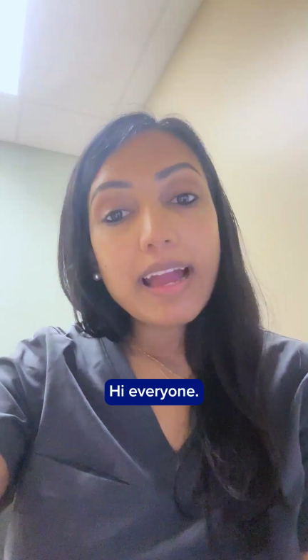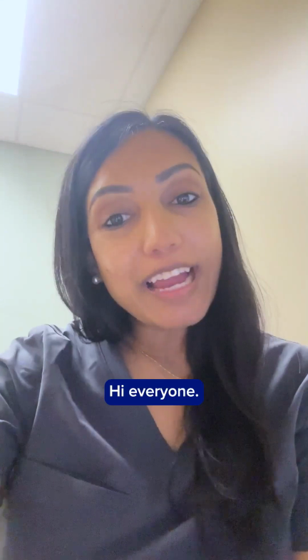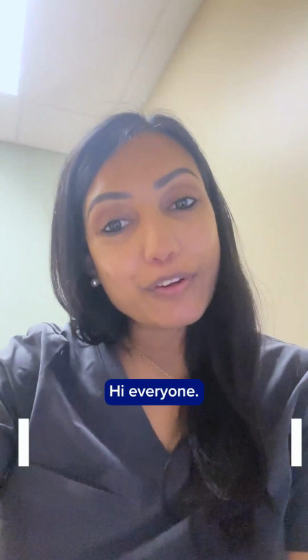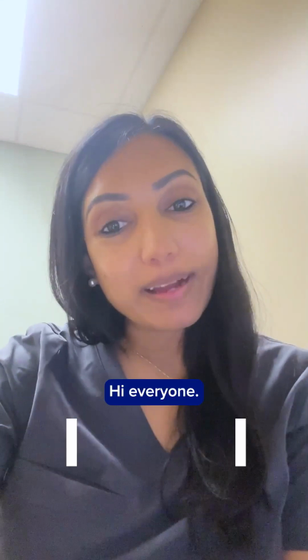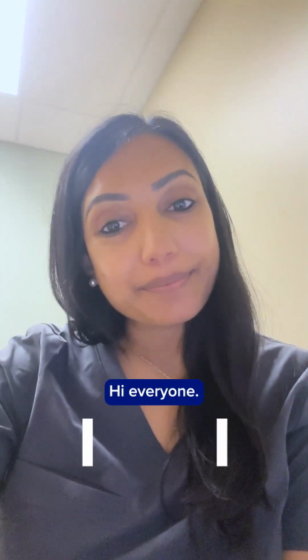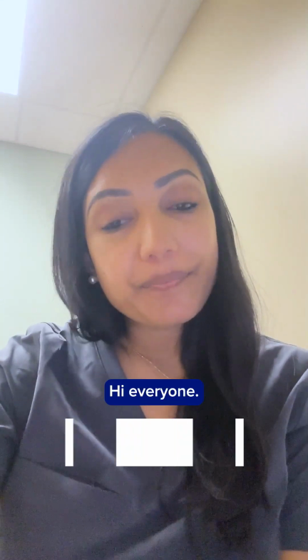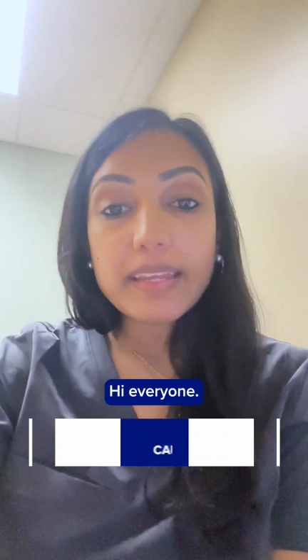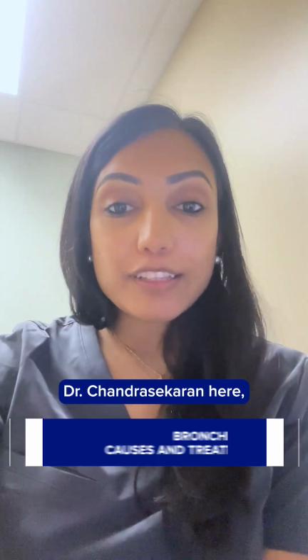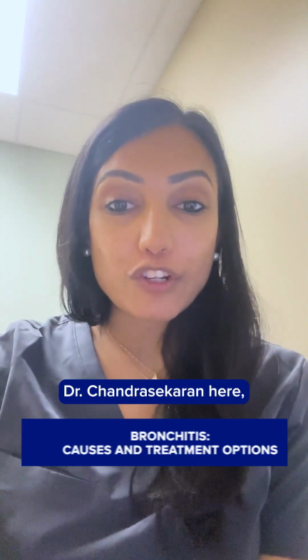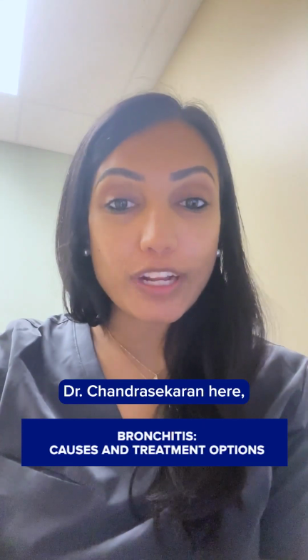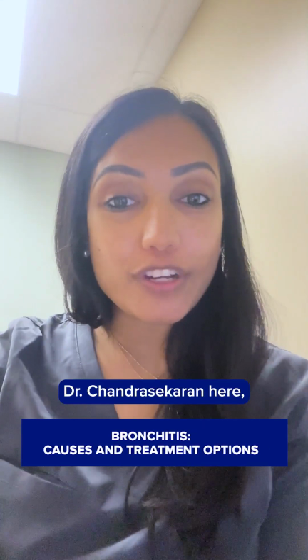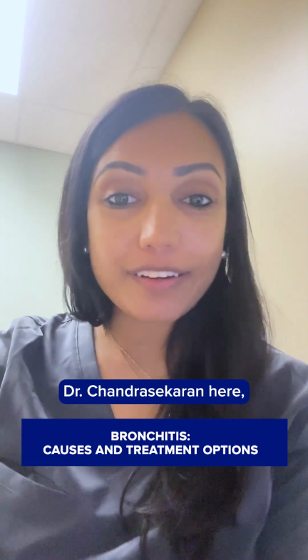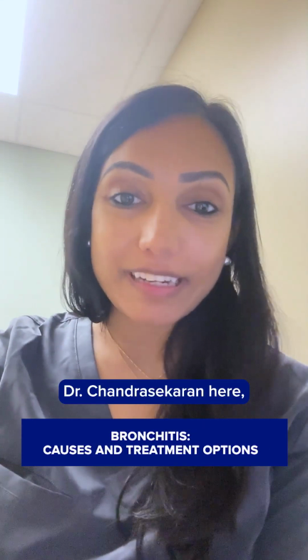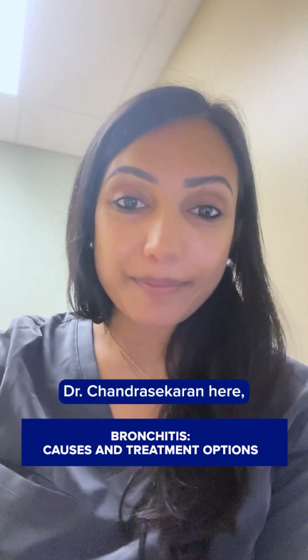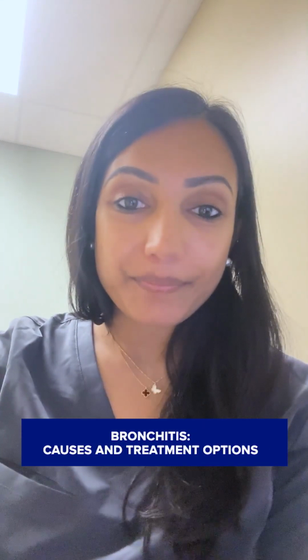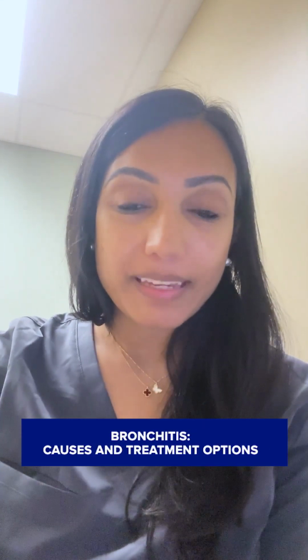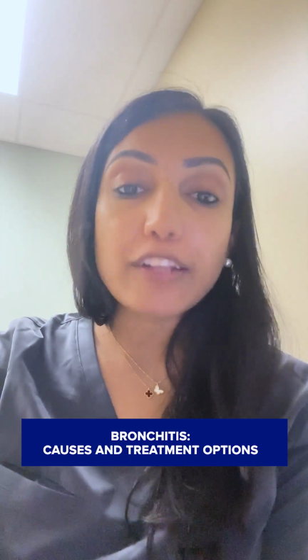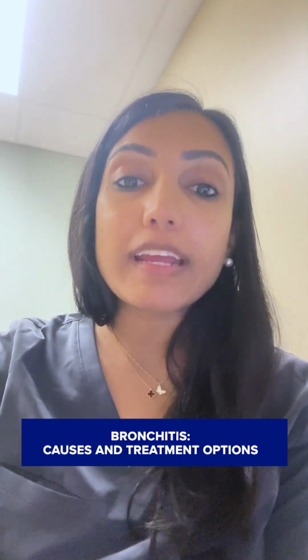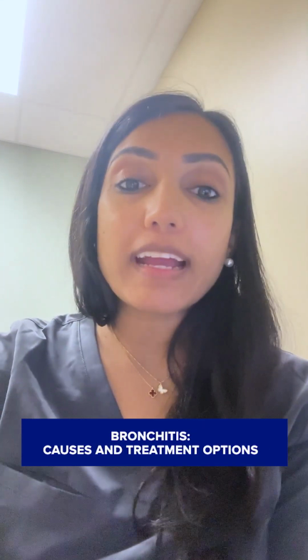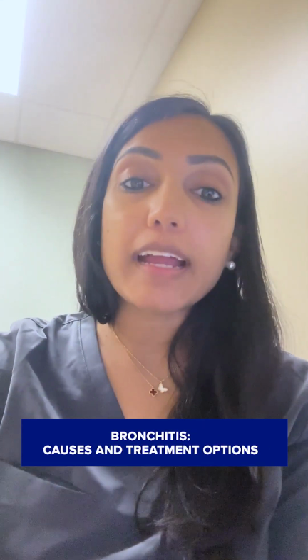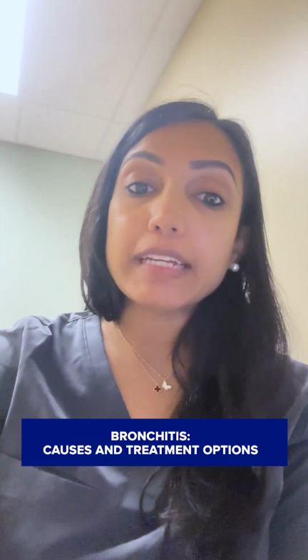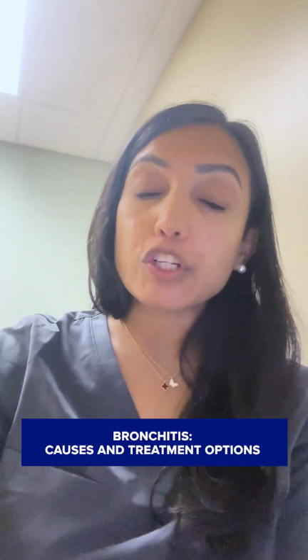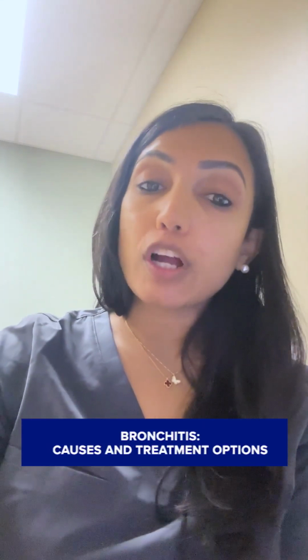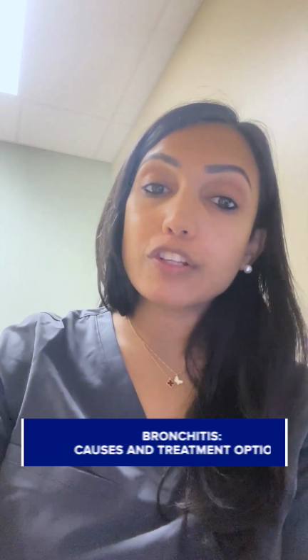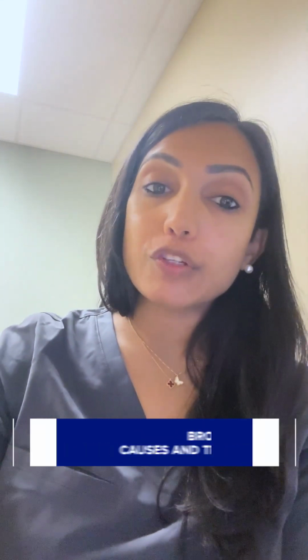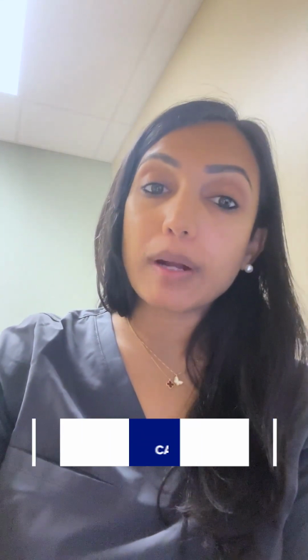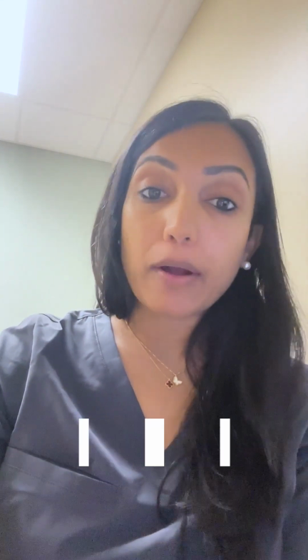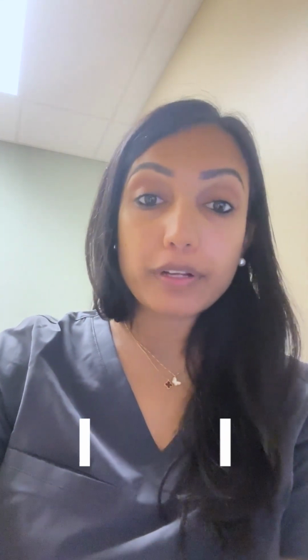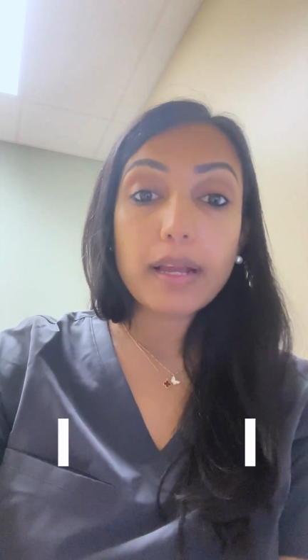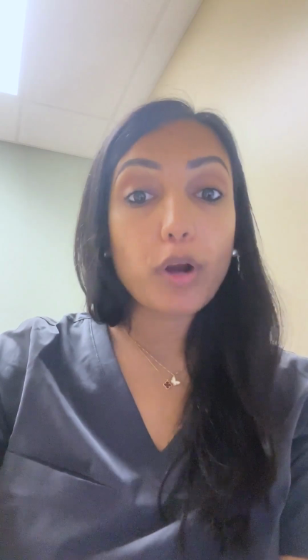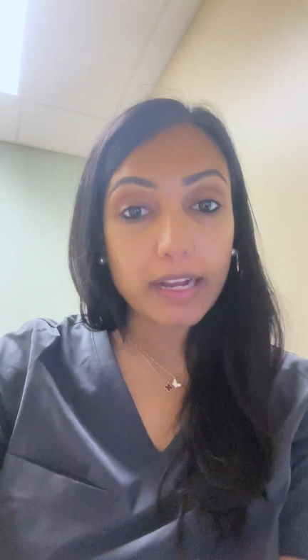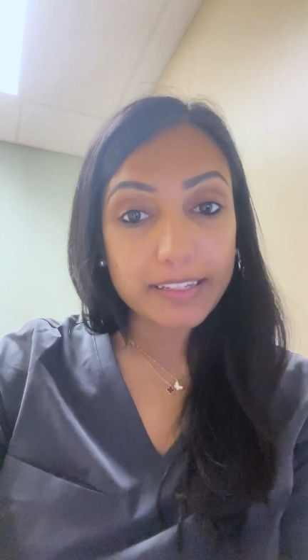Hi everyone, Dr. Chanda Shagrin here, and today I'm here to talk to you about bronchitis.